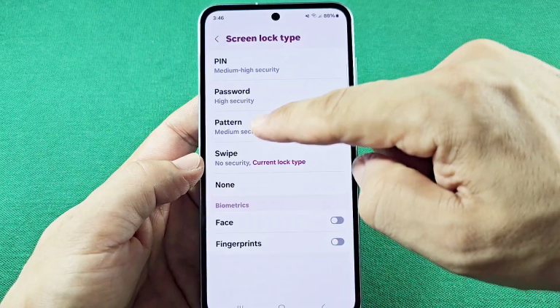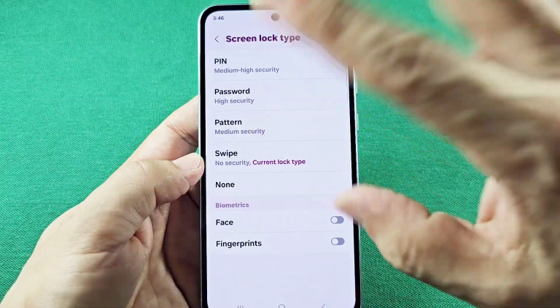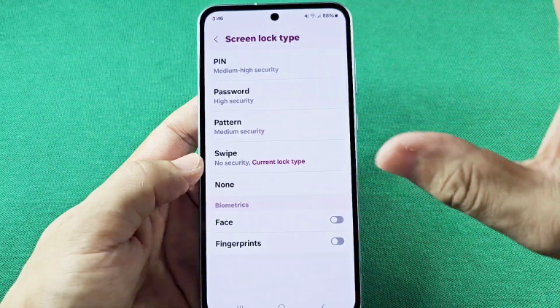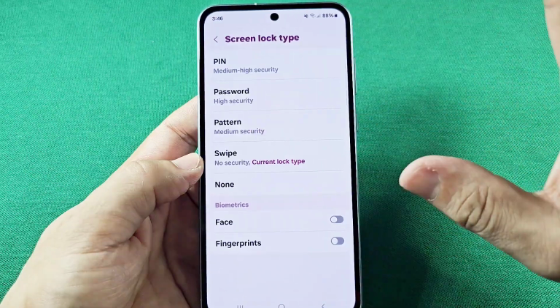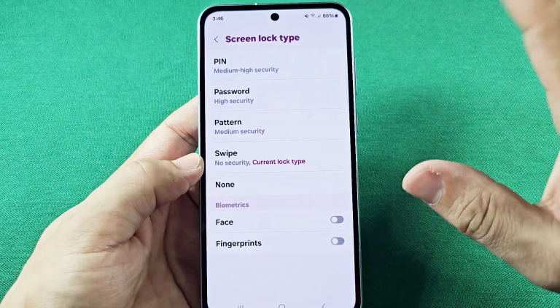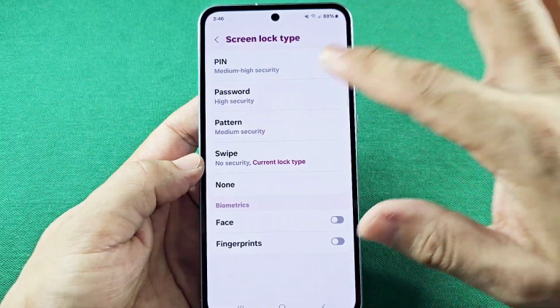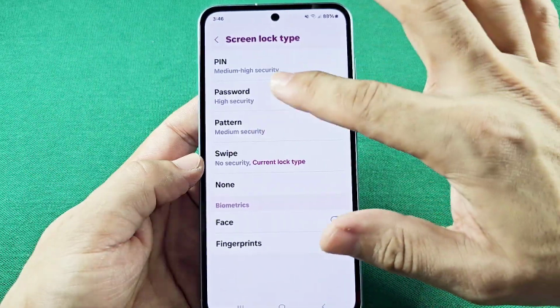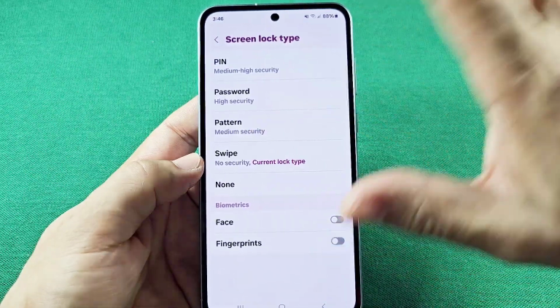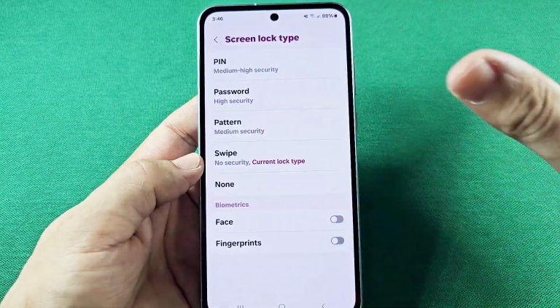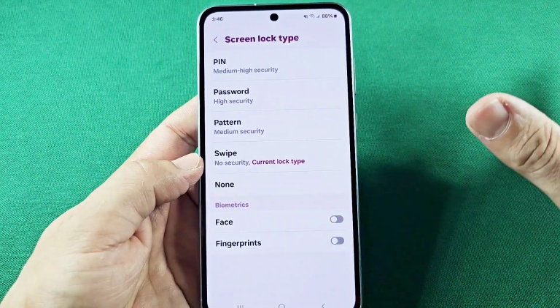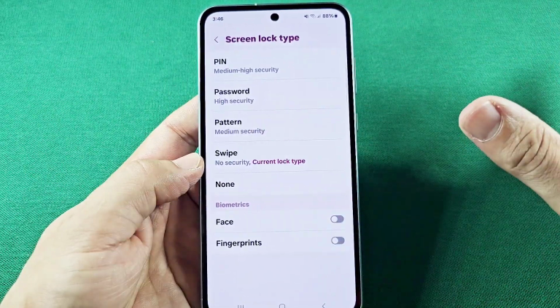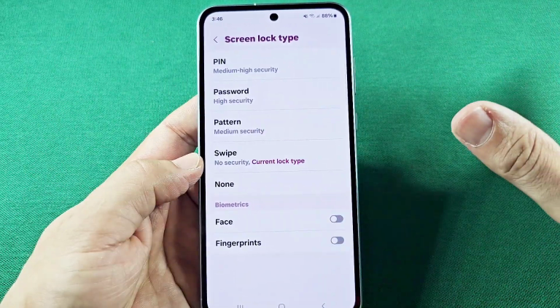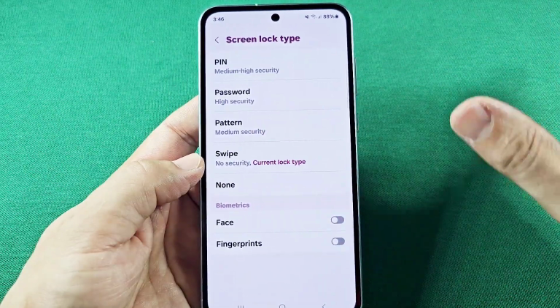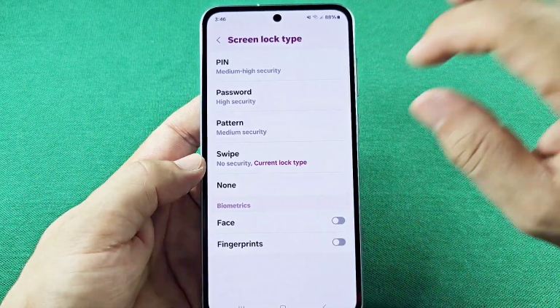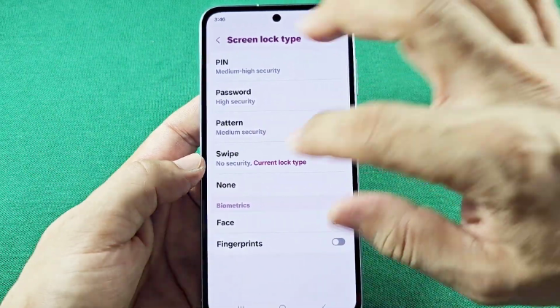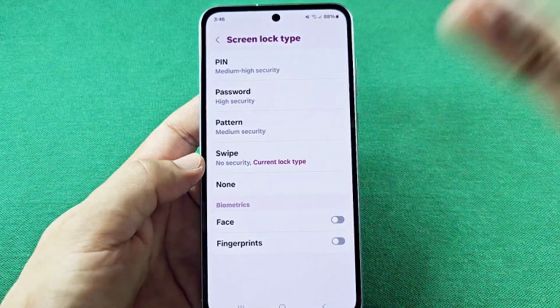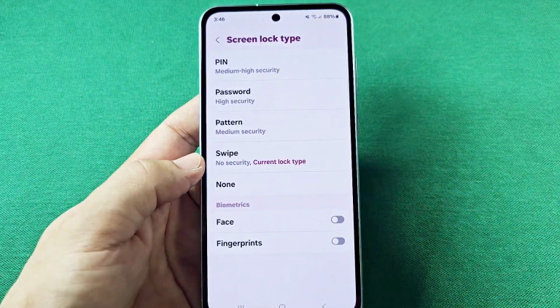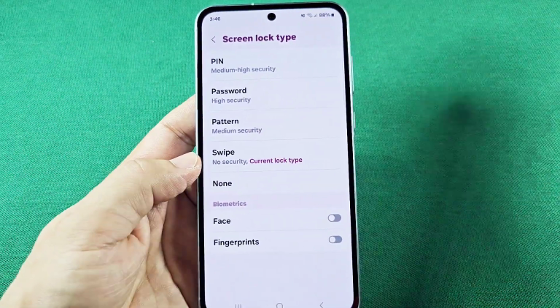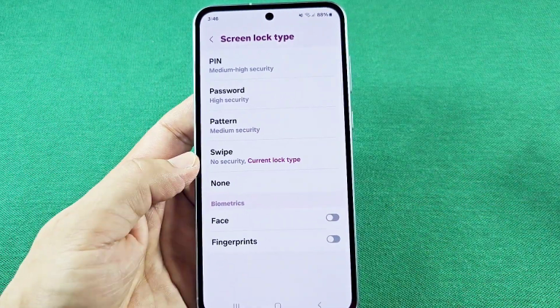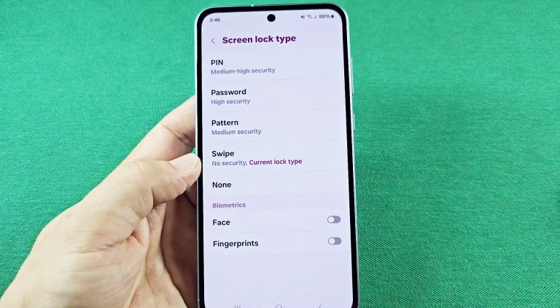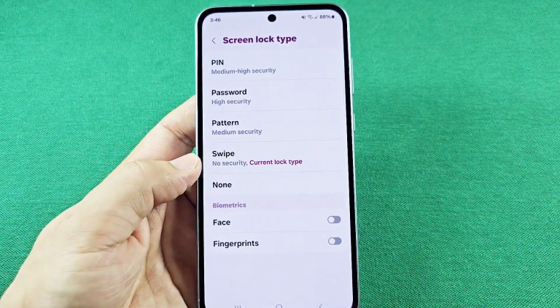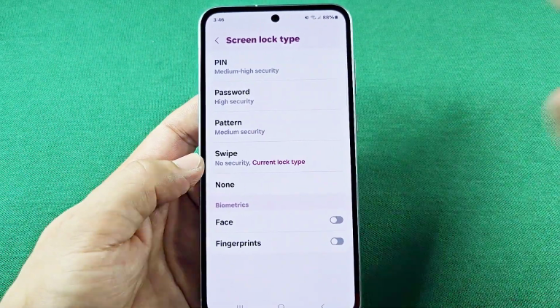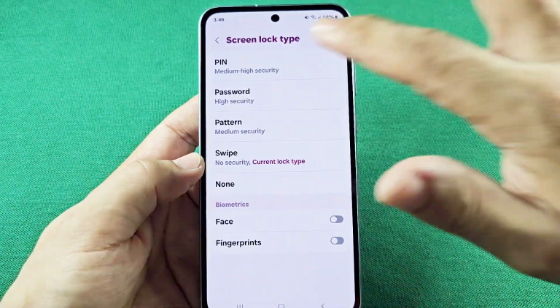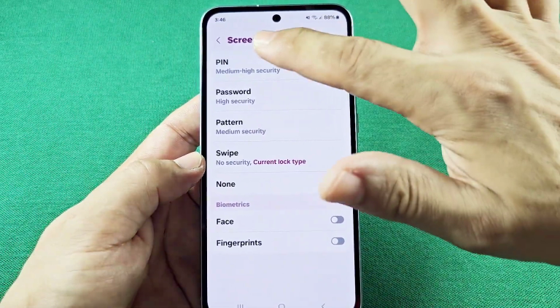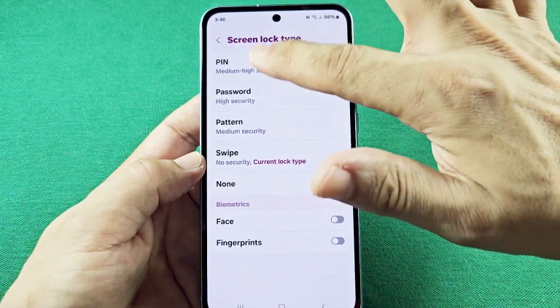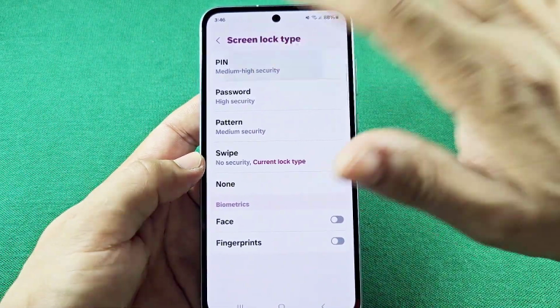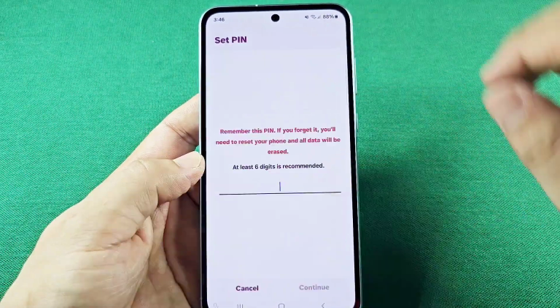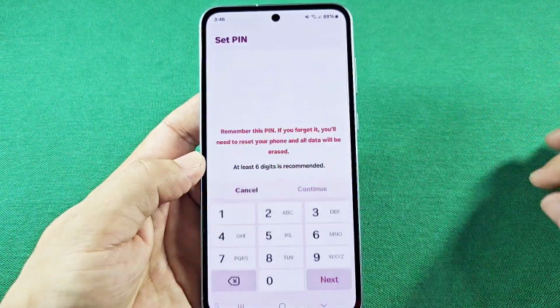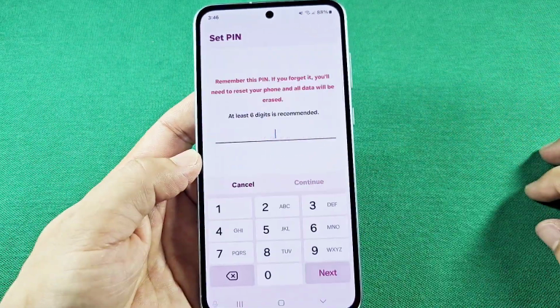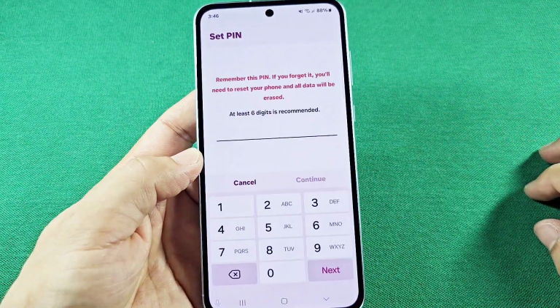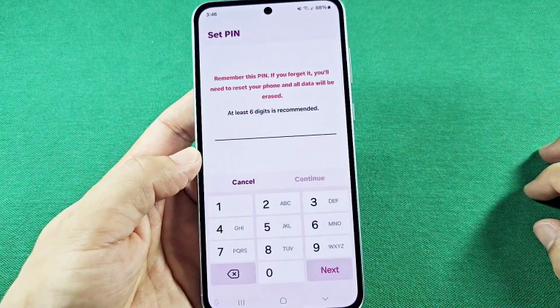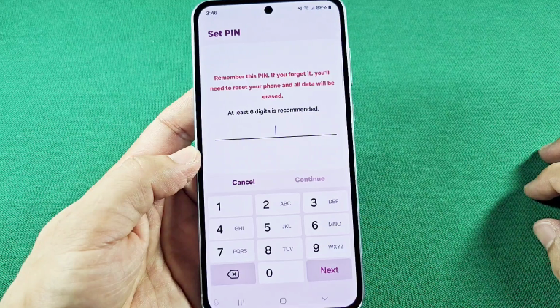The pattern — of course you don't need to add a password for something different — and the swipe is just swipe. So going into the PIN now here.